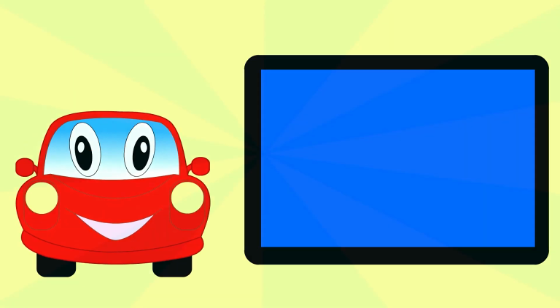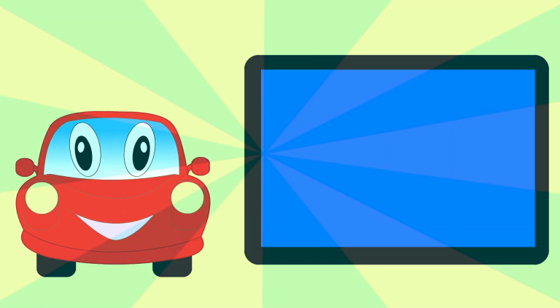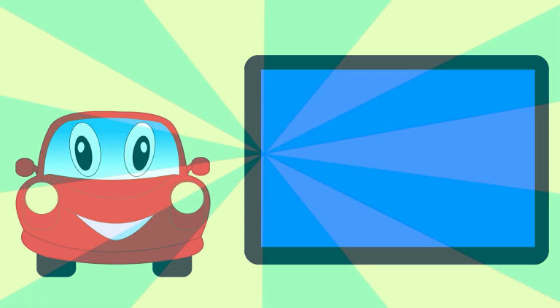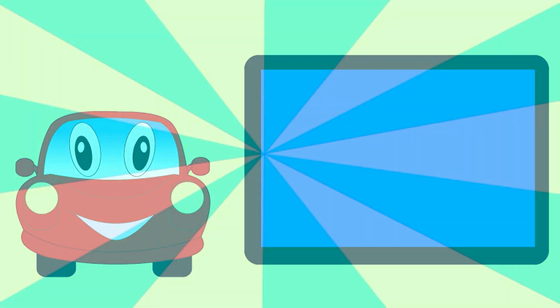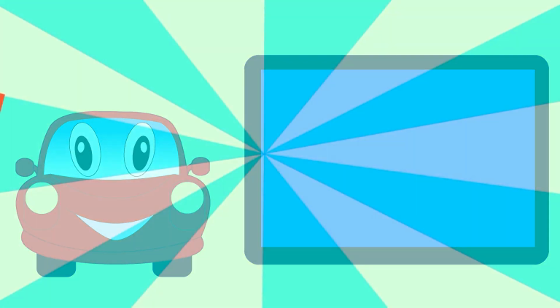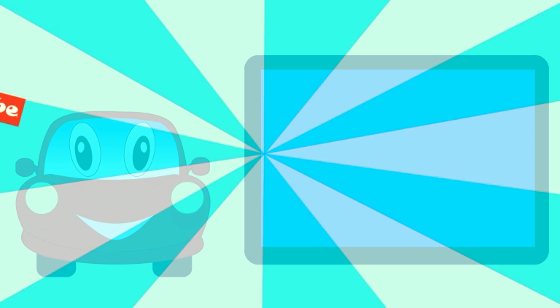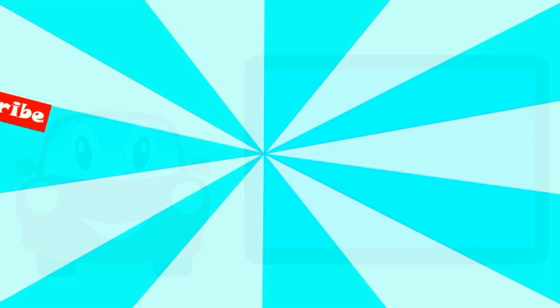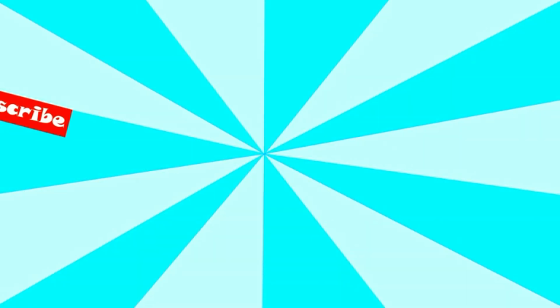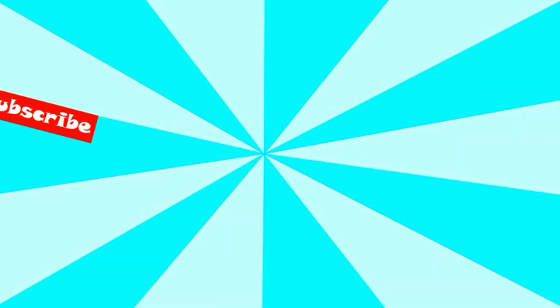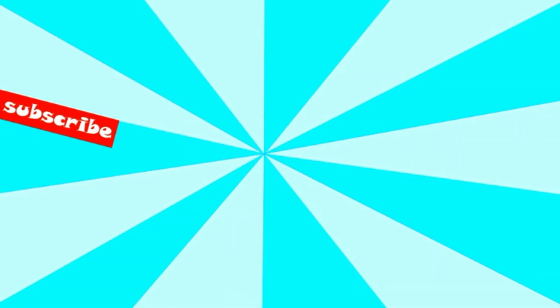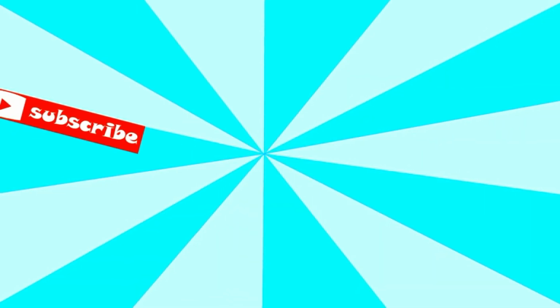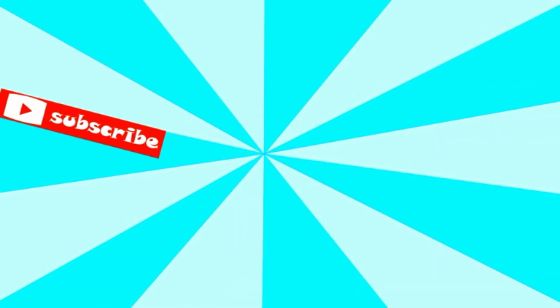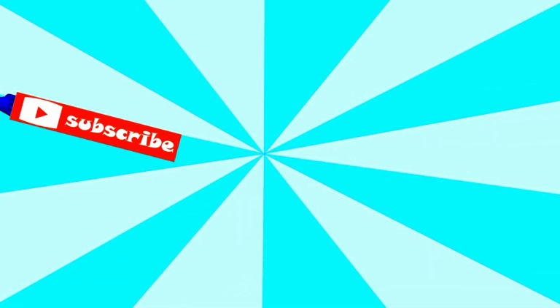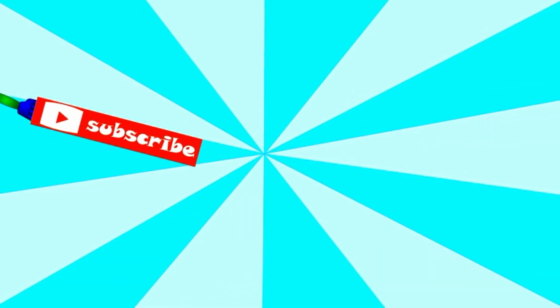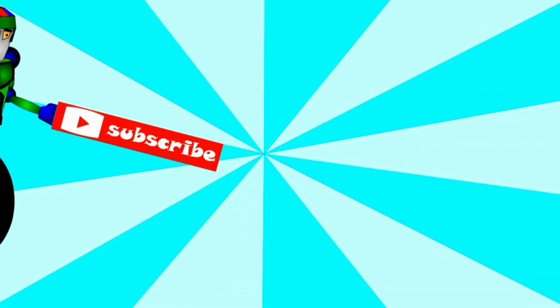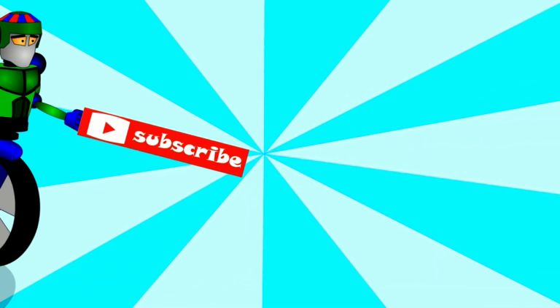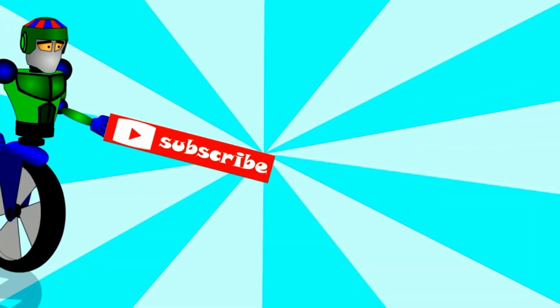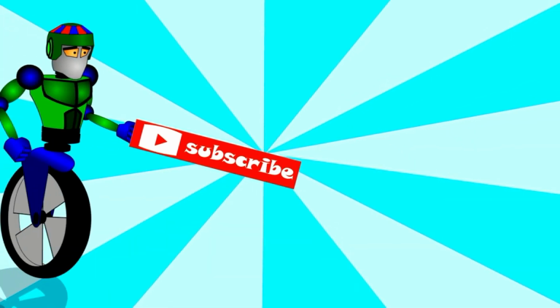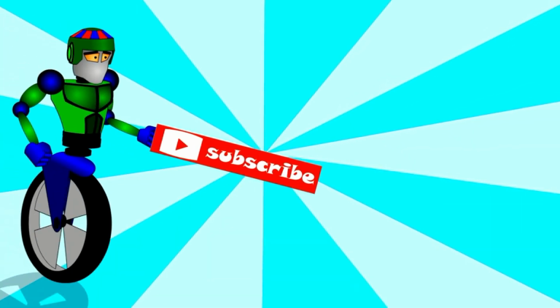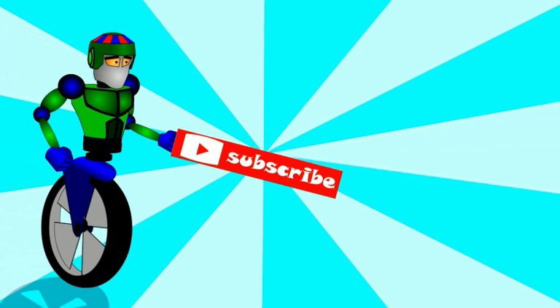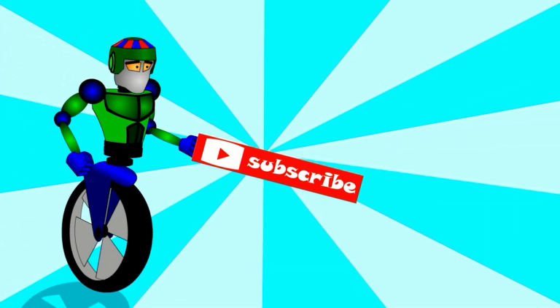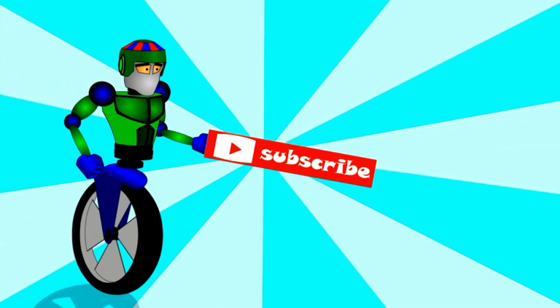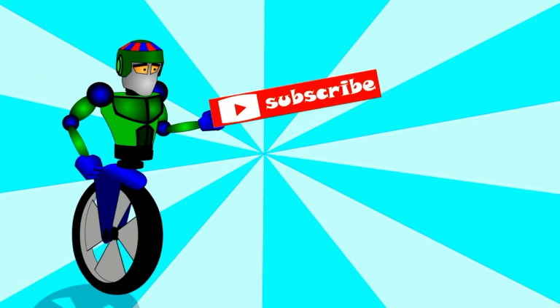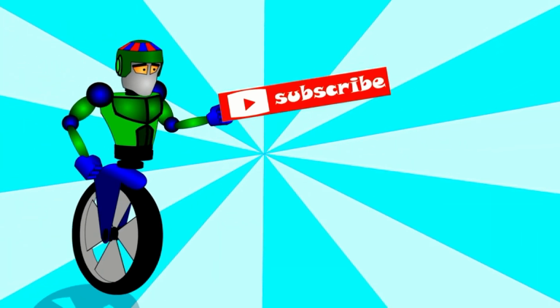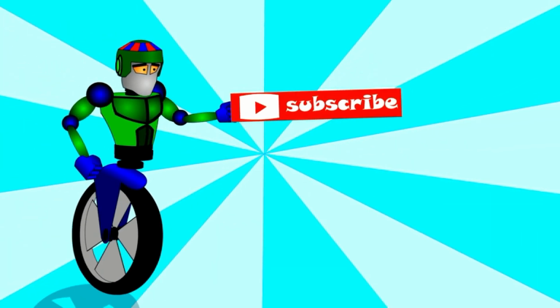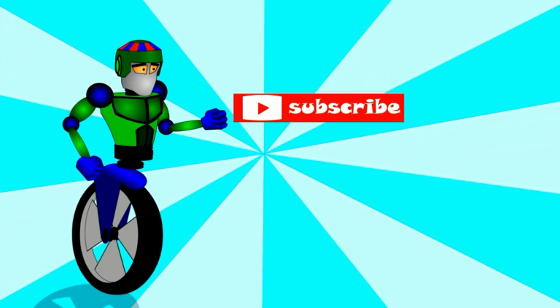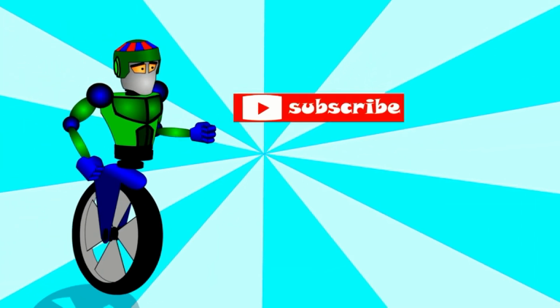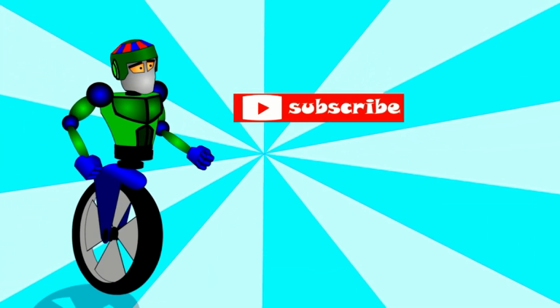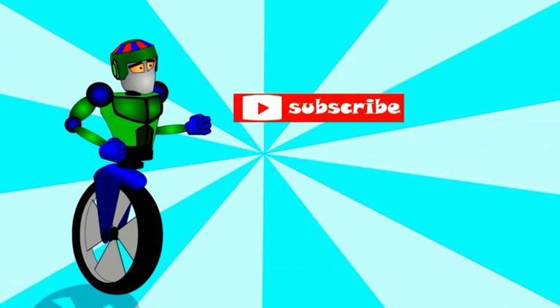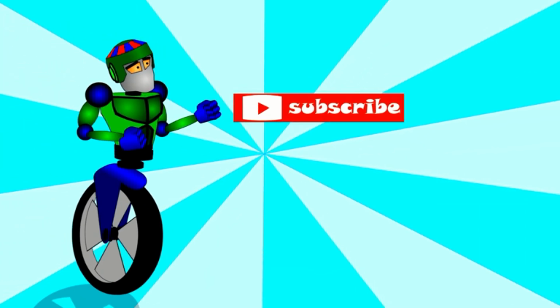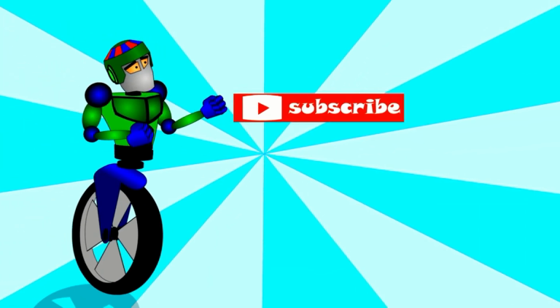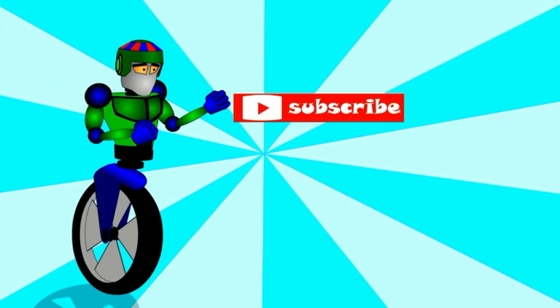Thanks for watching, and remember to subscribe to hear about new videos.